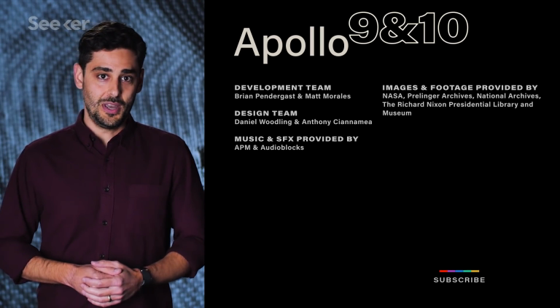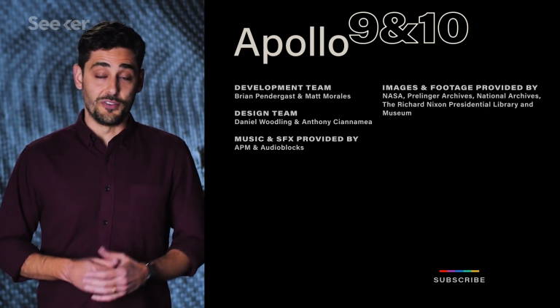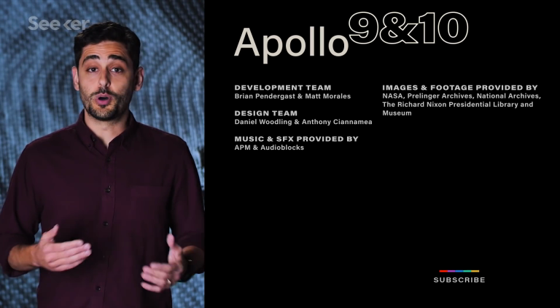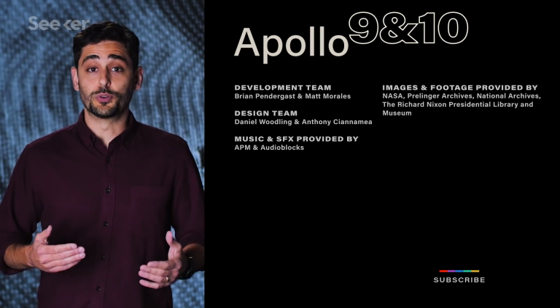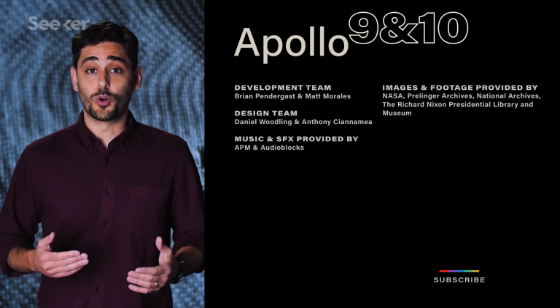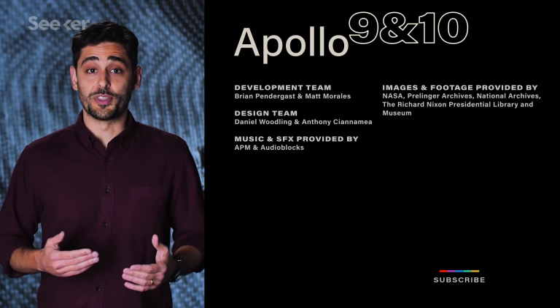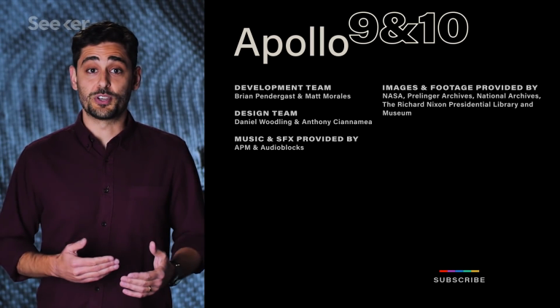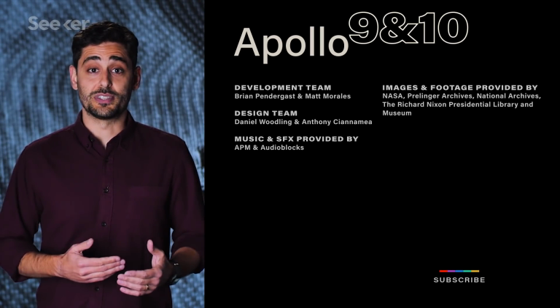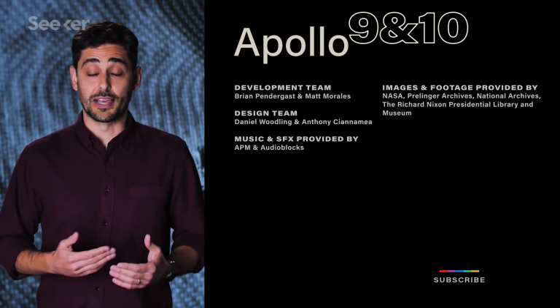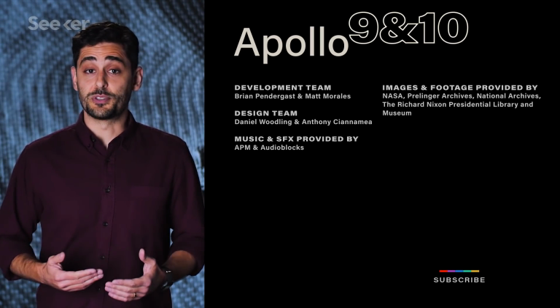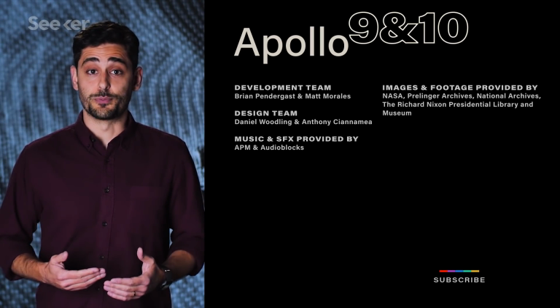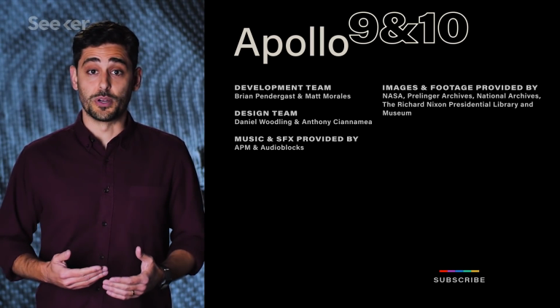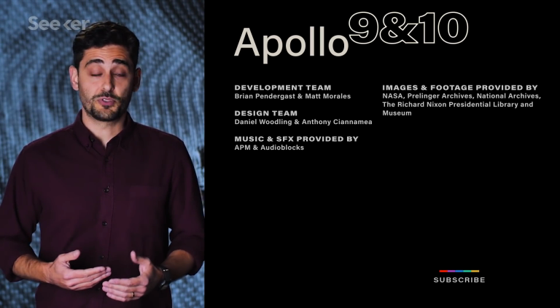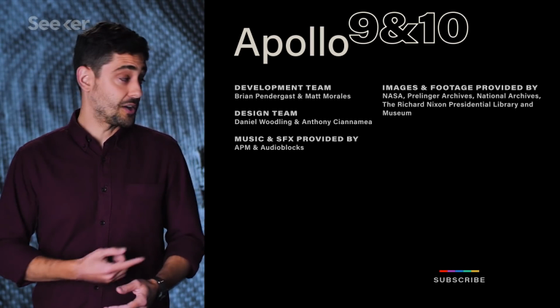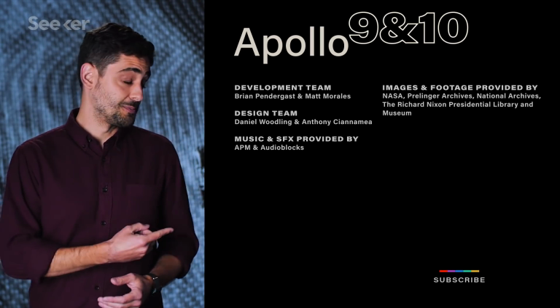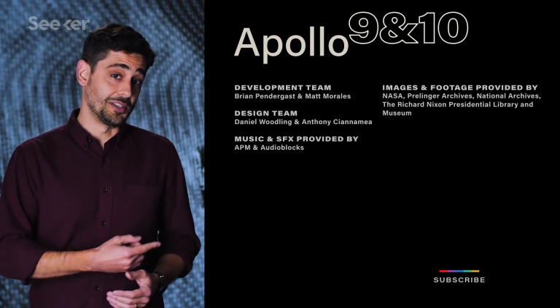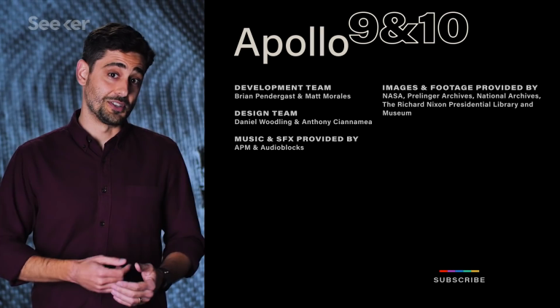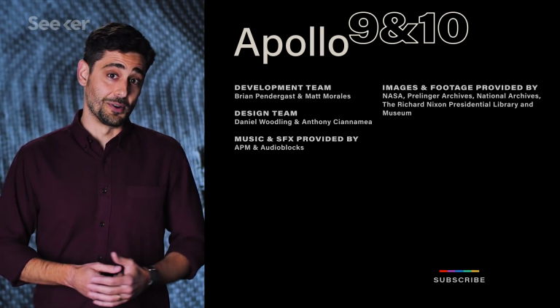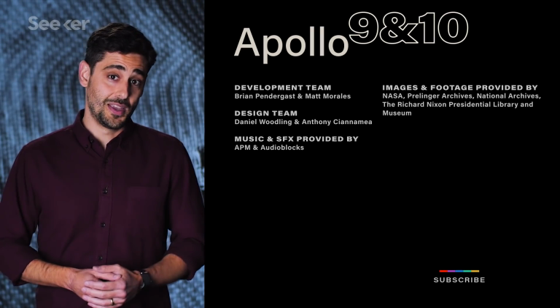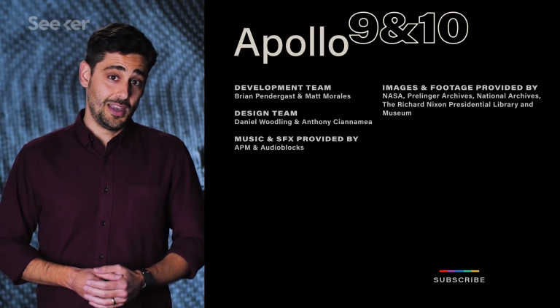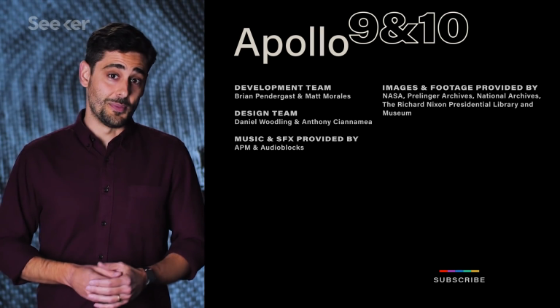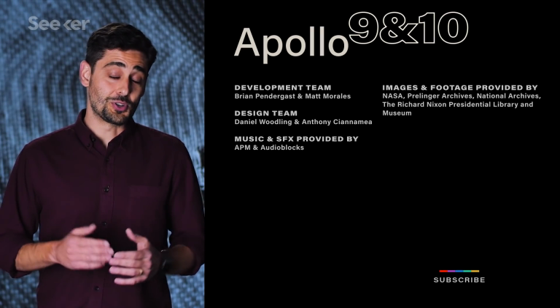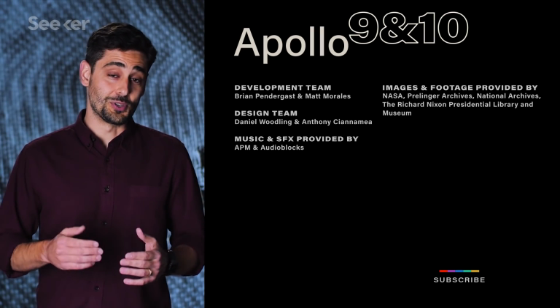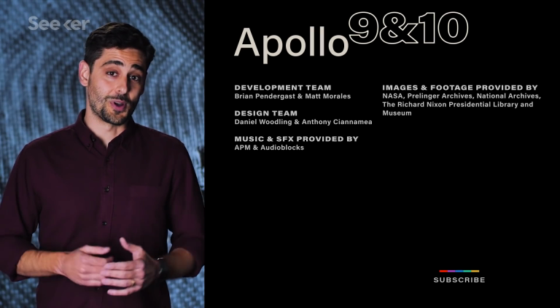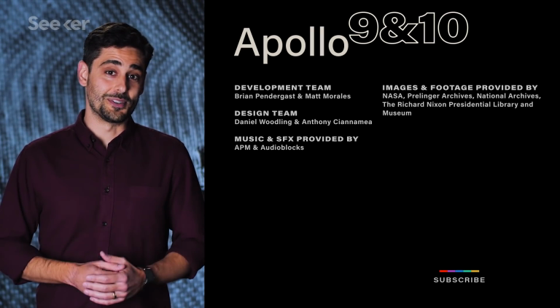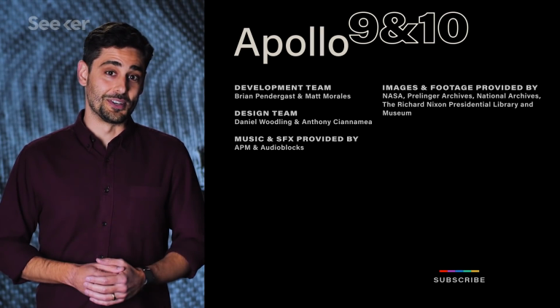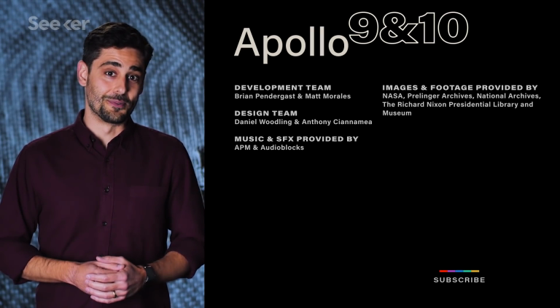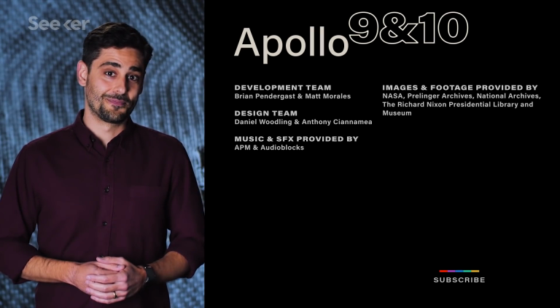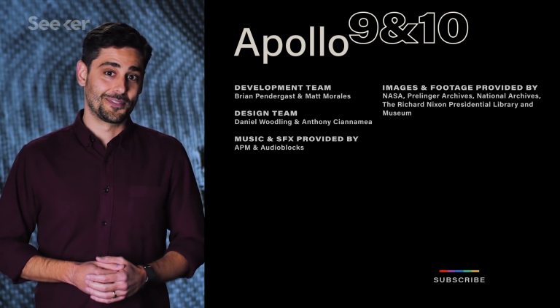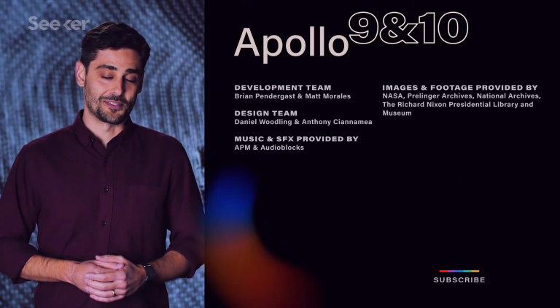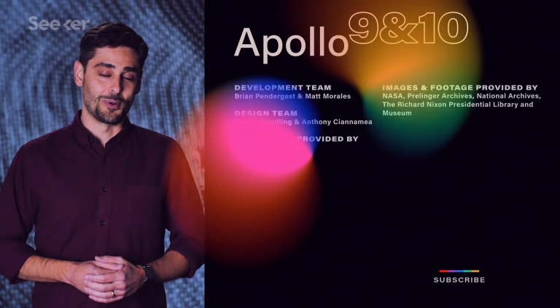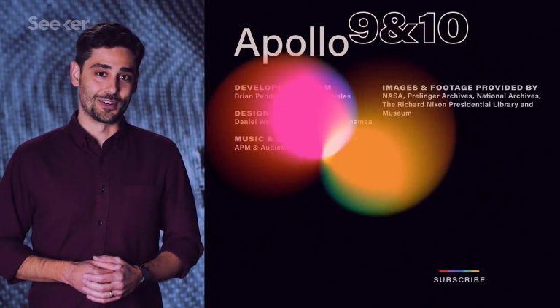If you want to learn more about the missions that led up to this point, check out this playlist. Make sure to subscribe to Seeger. Thanks for watching.